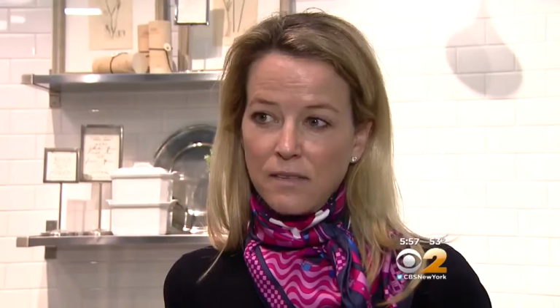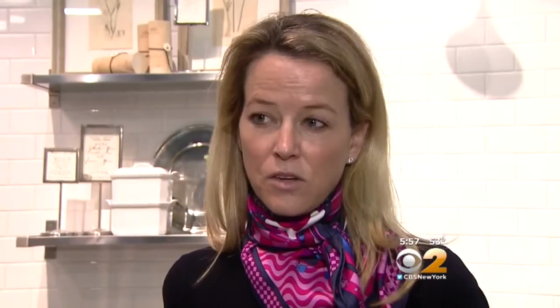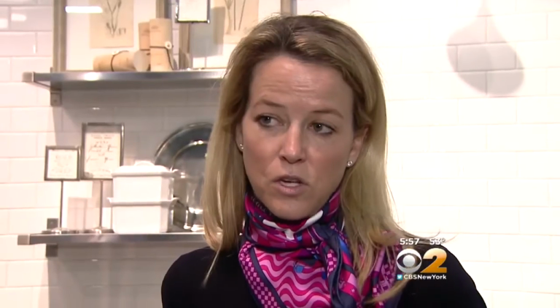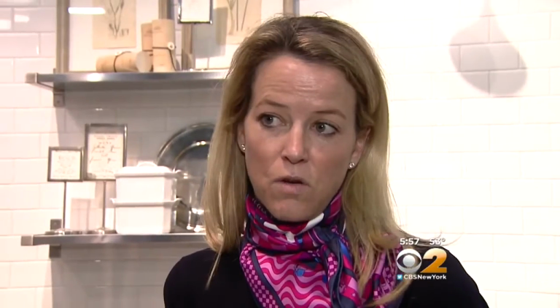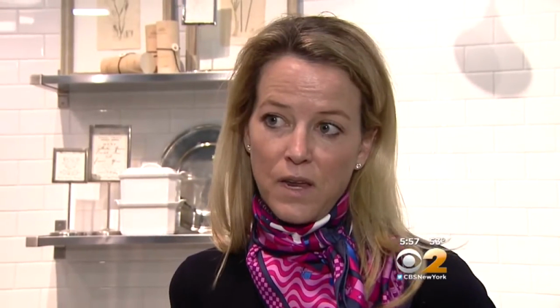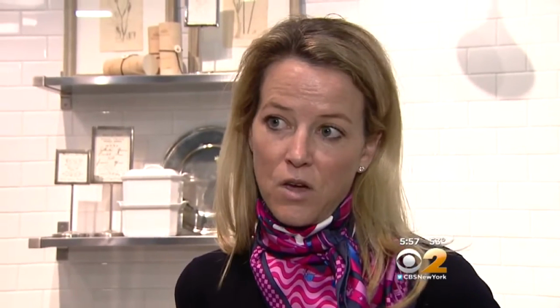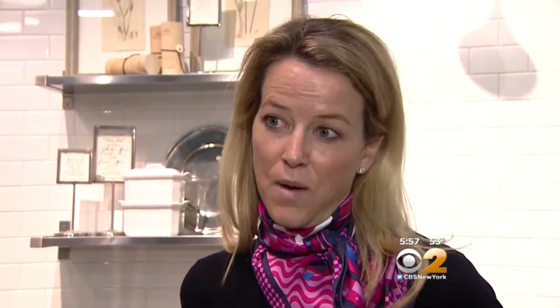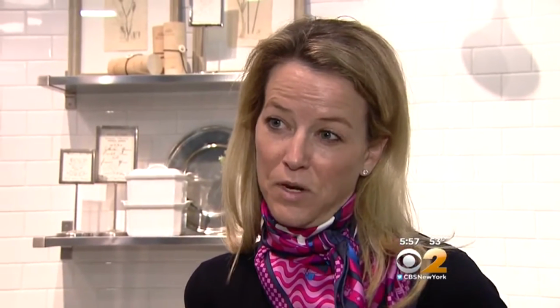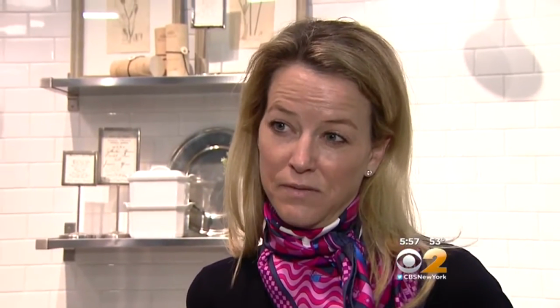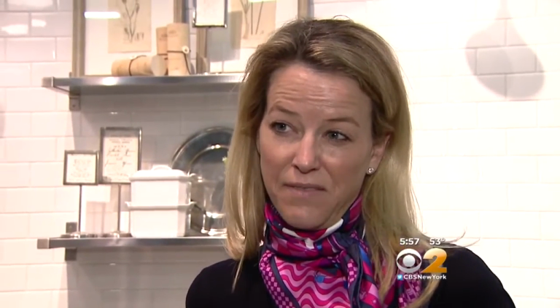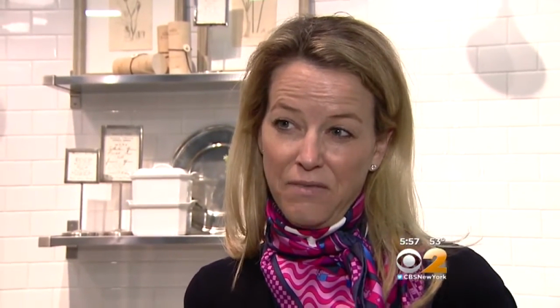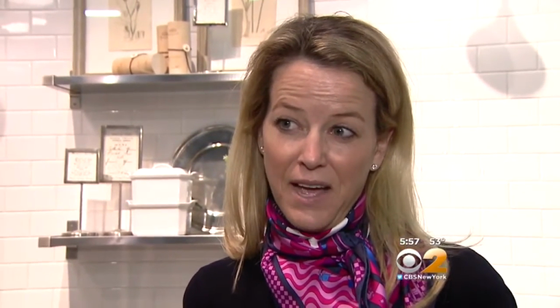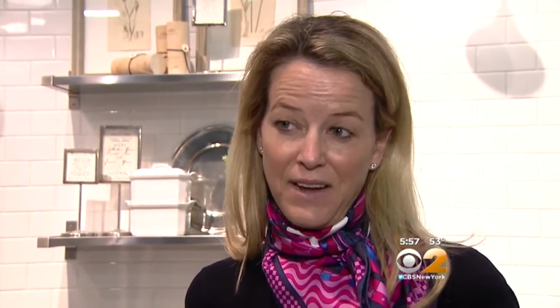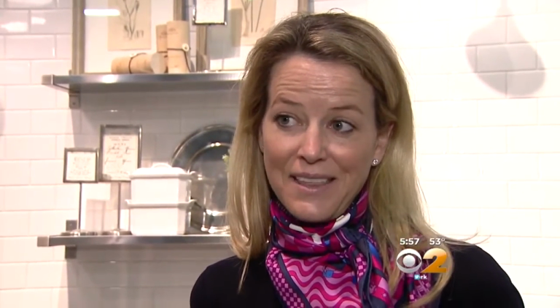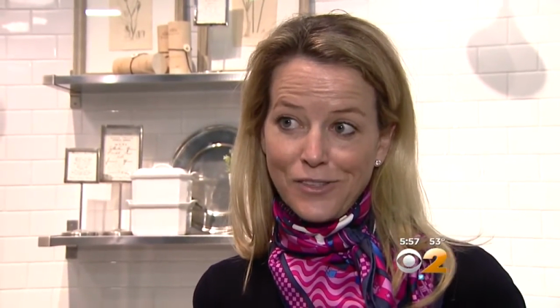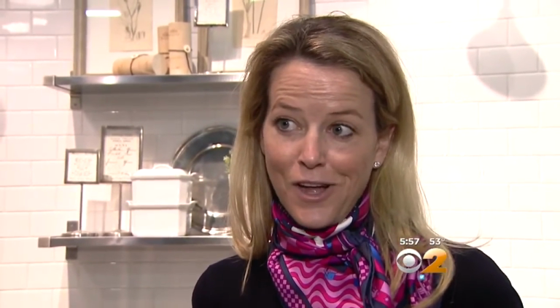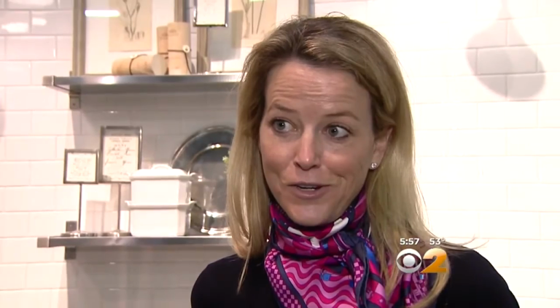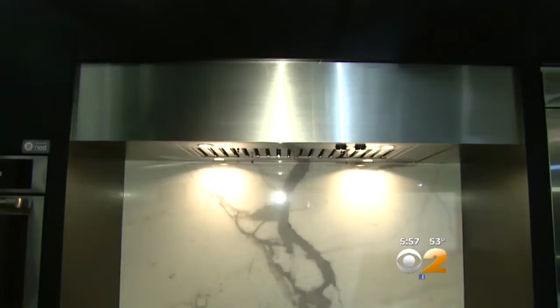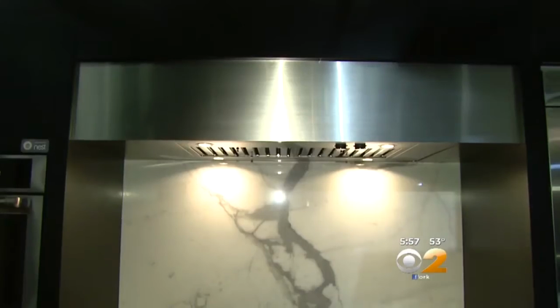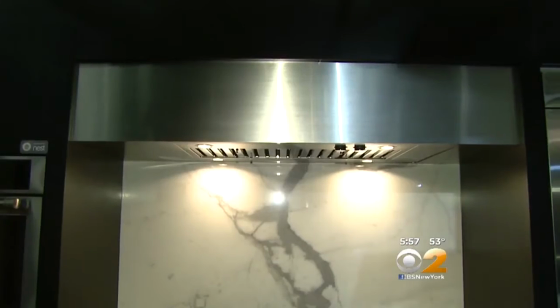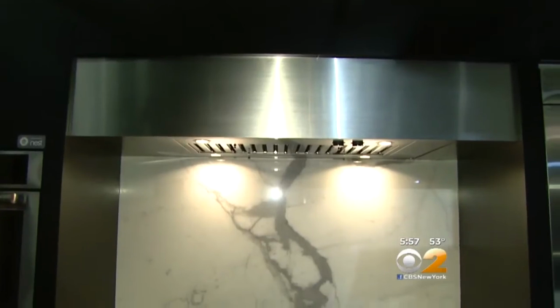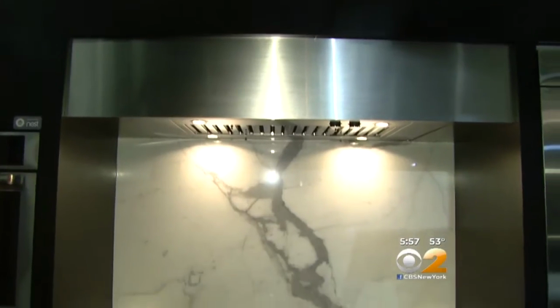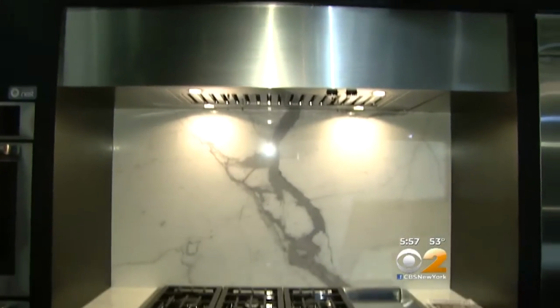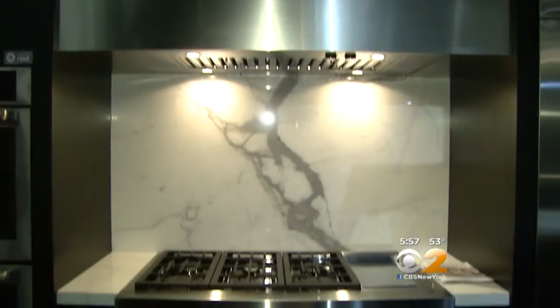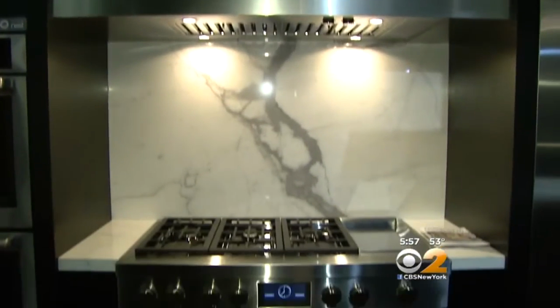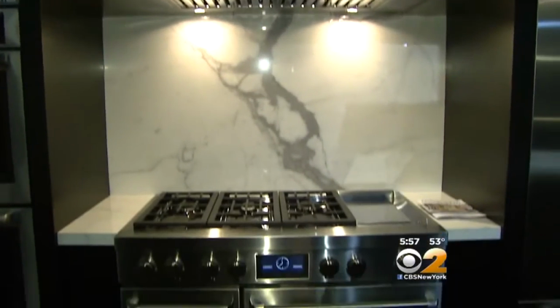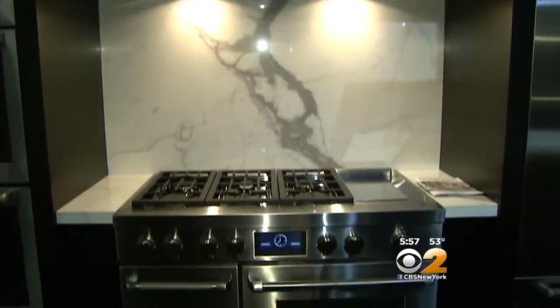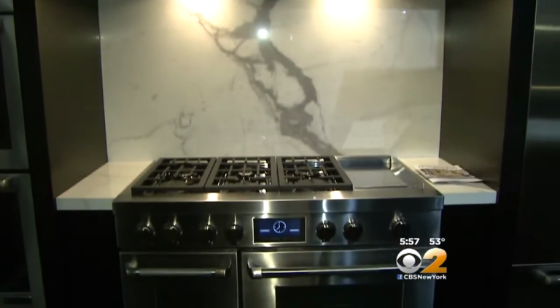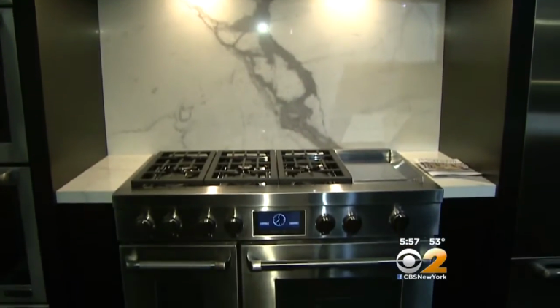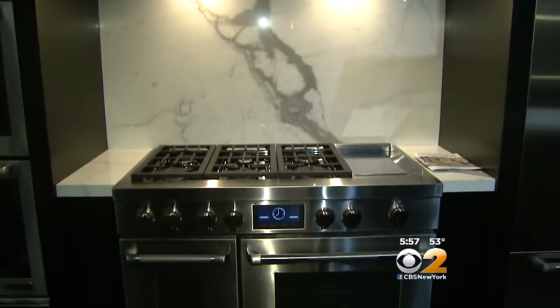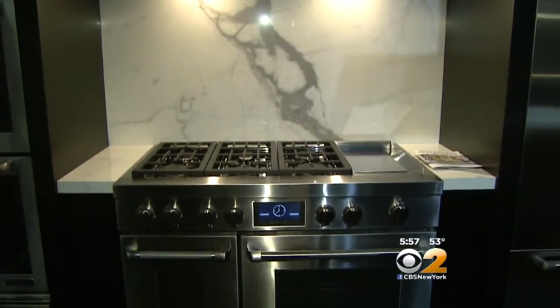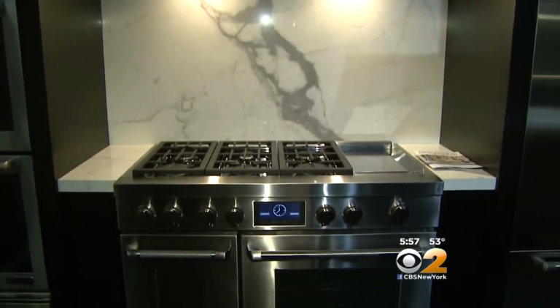A single stove can go upwards of $75,000 to $80,000. Another popular luxury brand is GE Monogram.